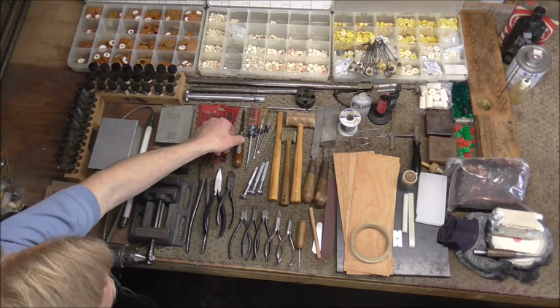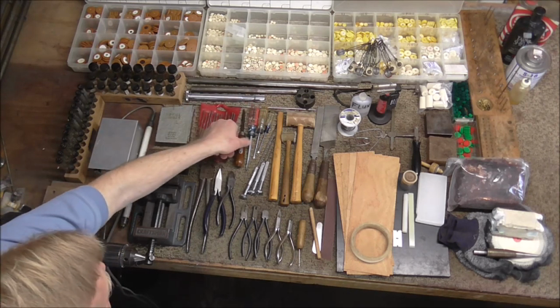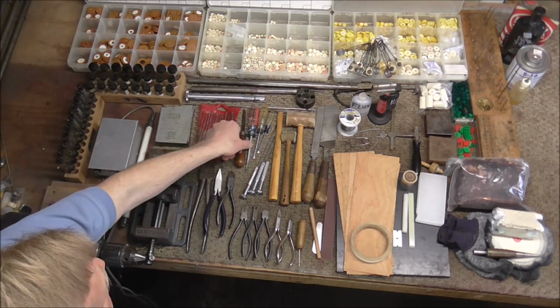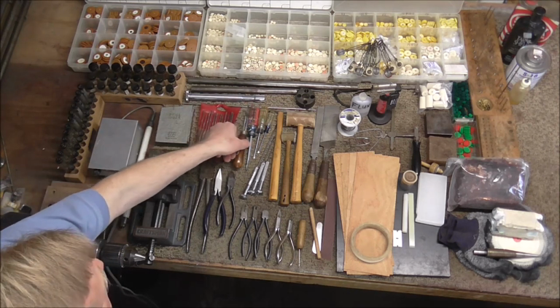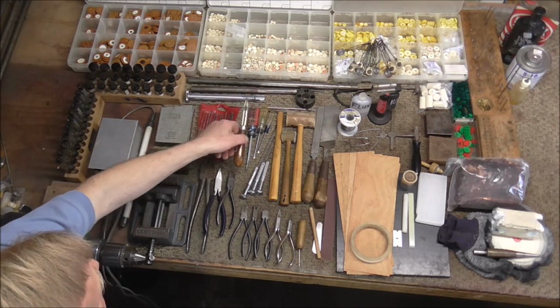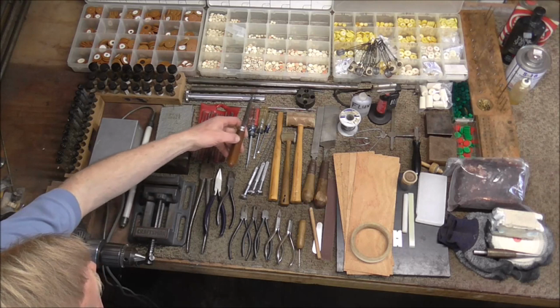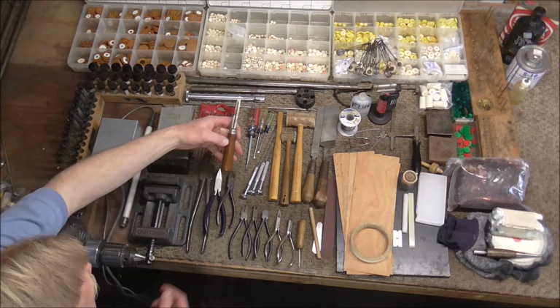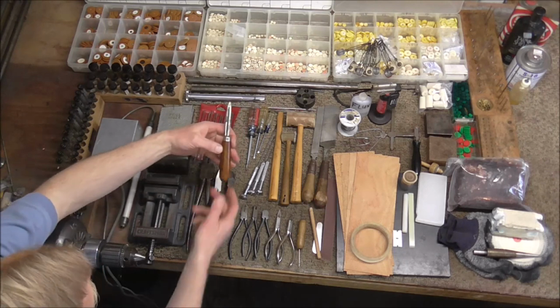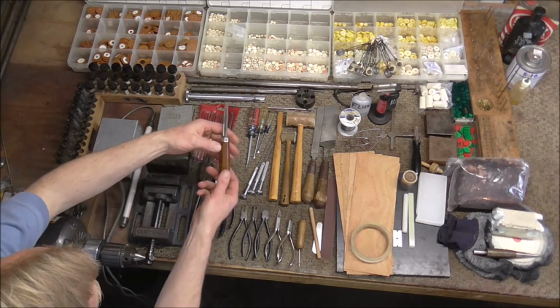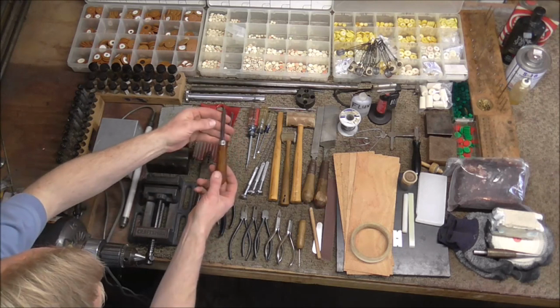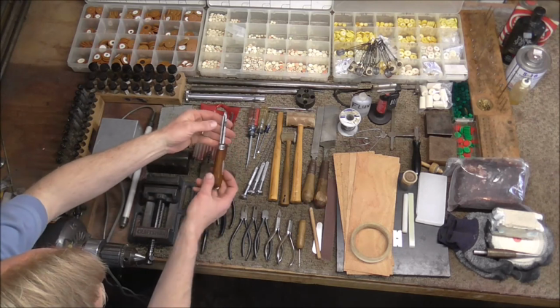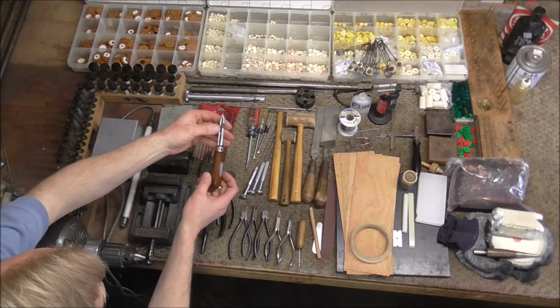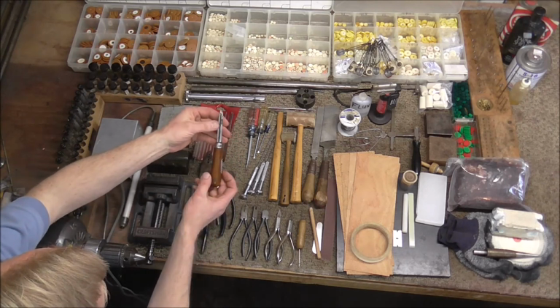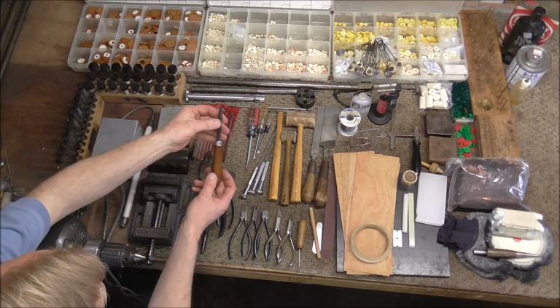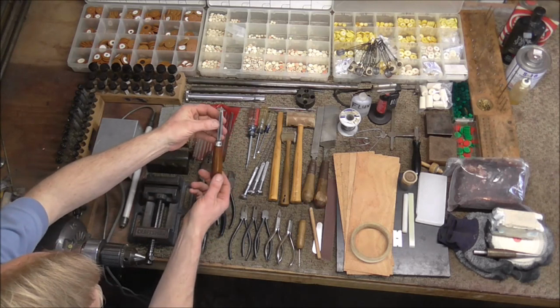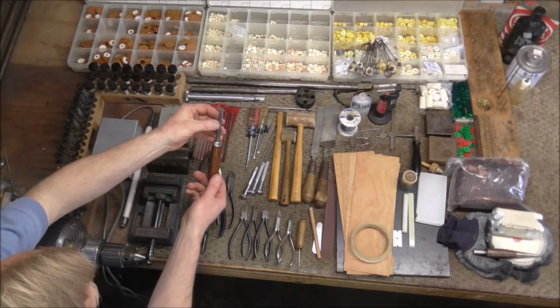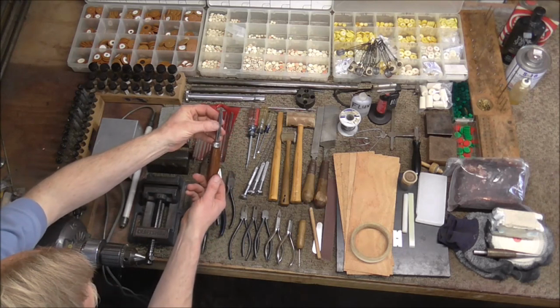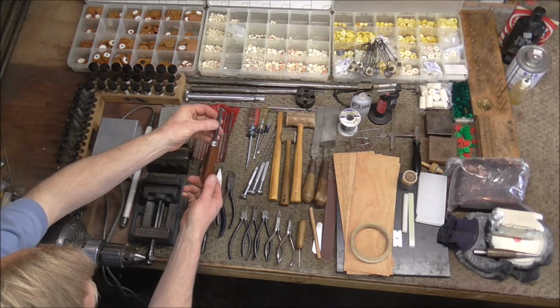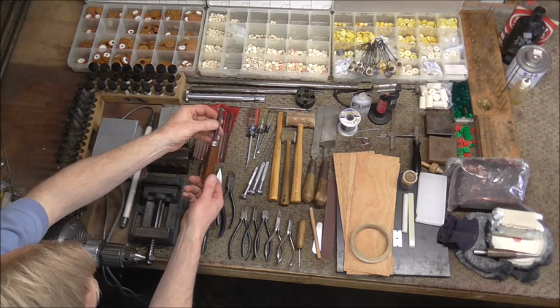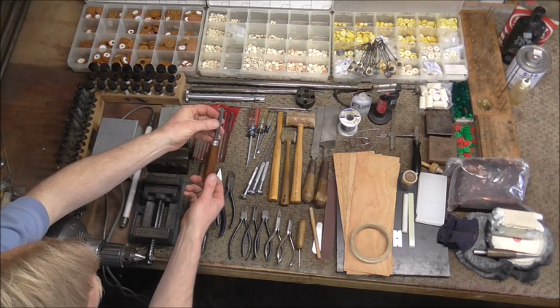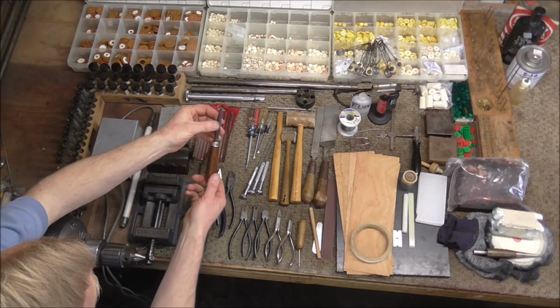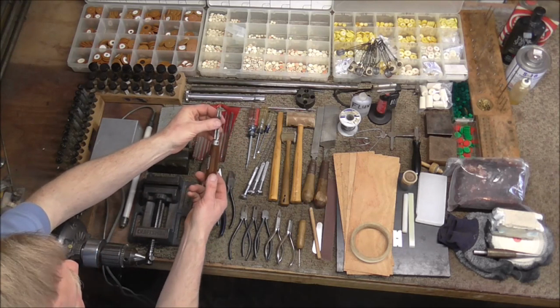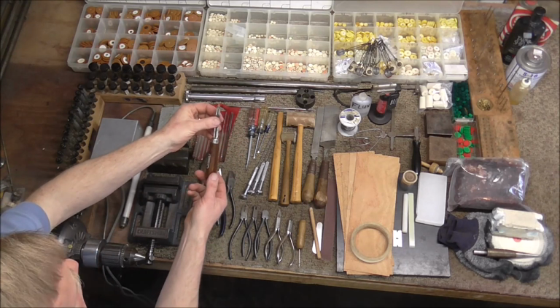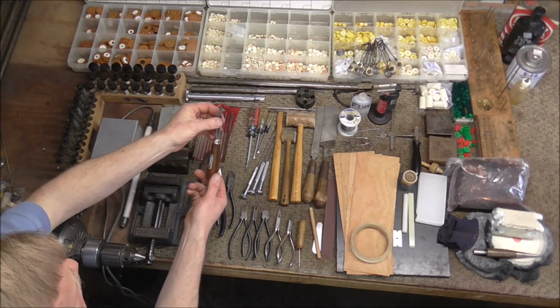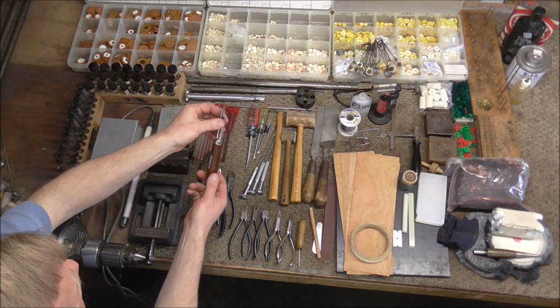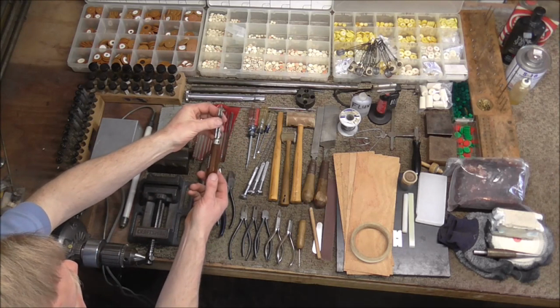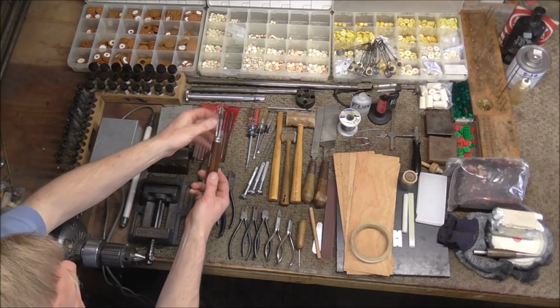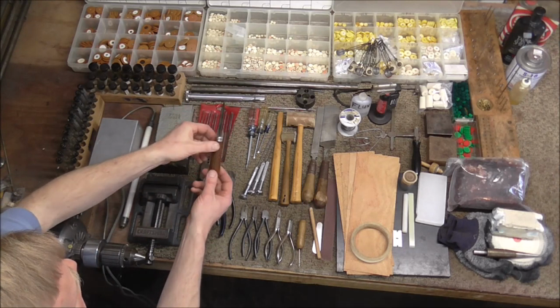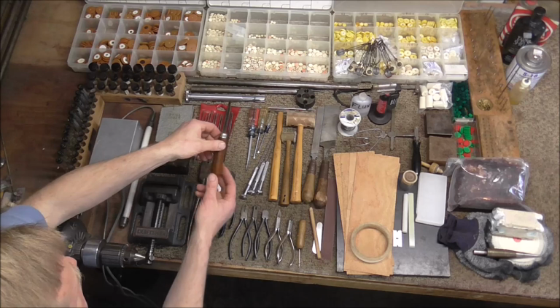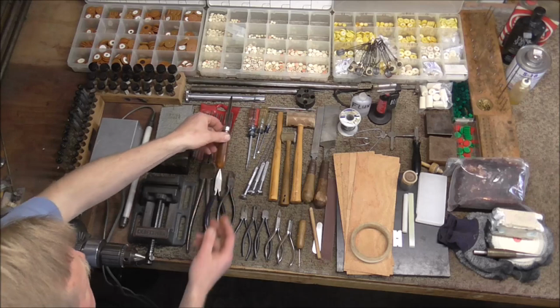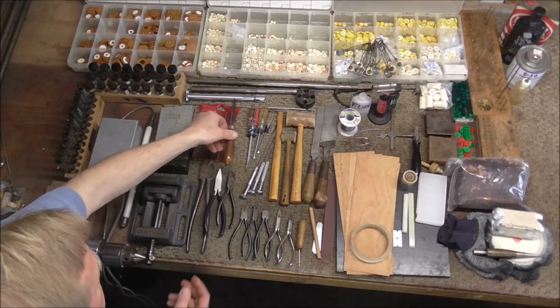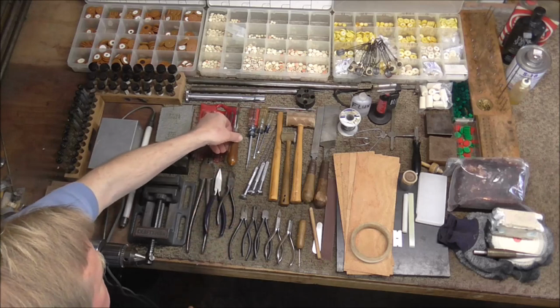This is a triangular knife, also known as a solder scraper. It is used on a lot of different things for cleaning up.